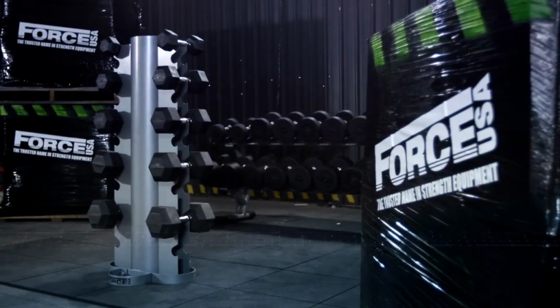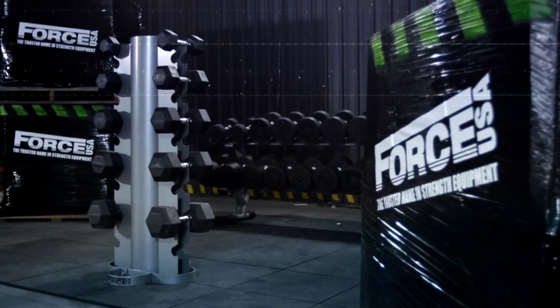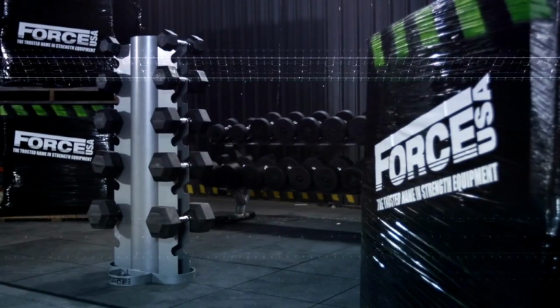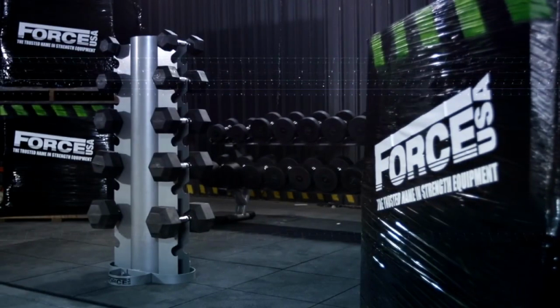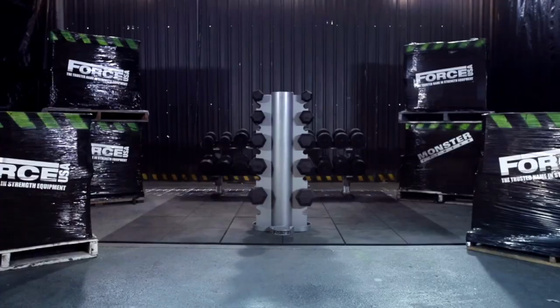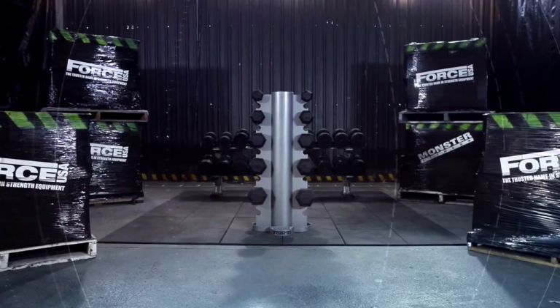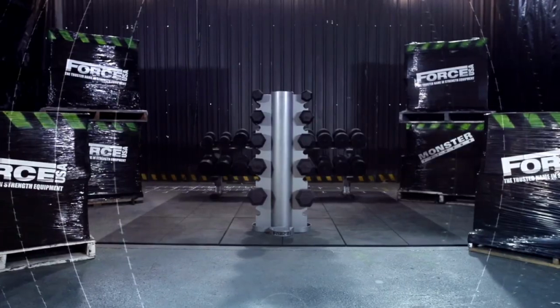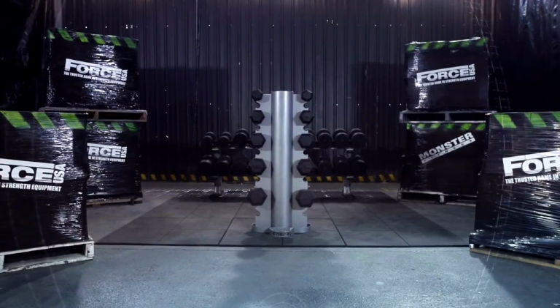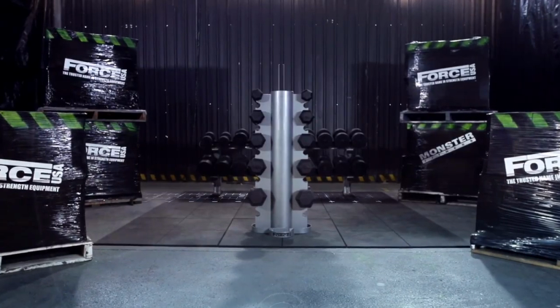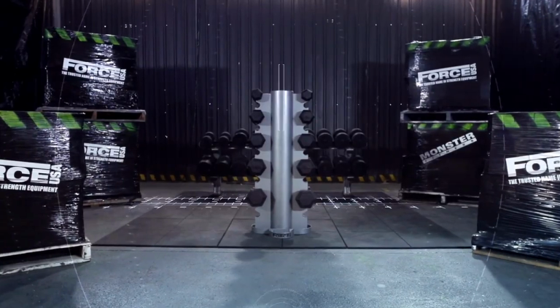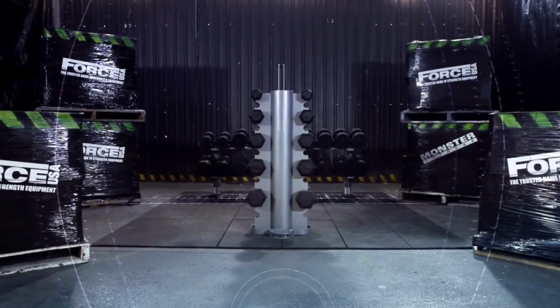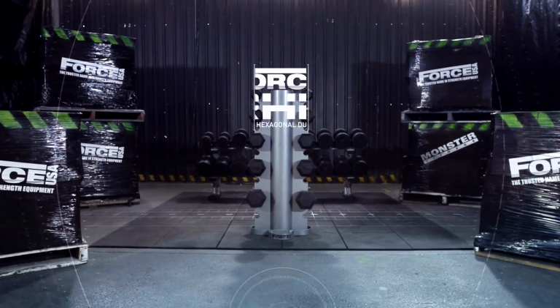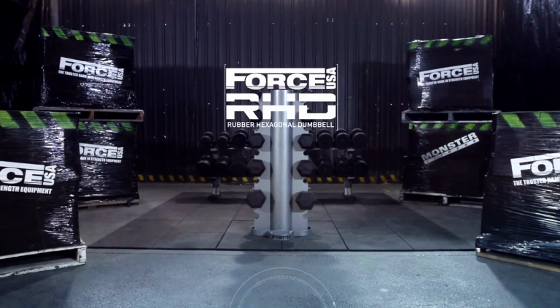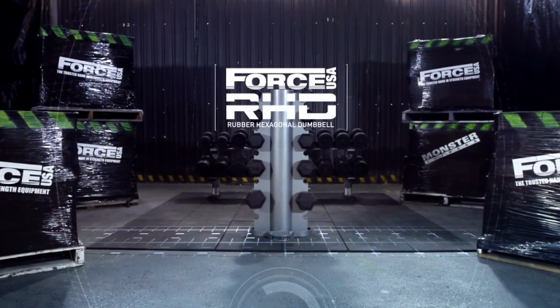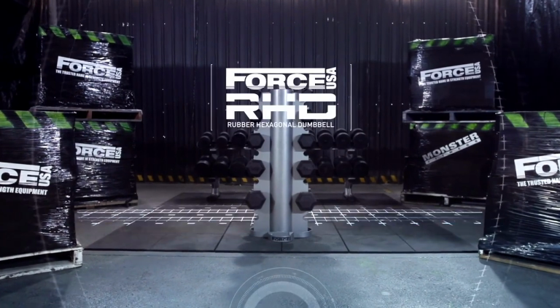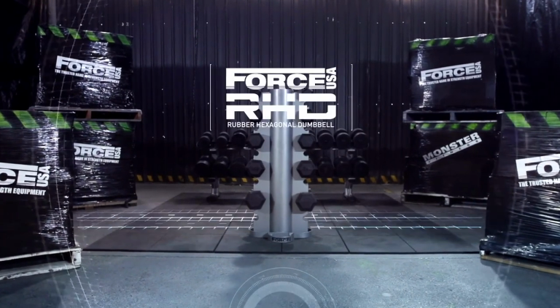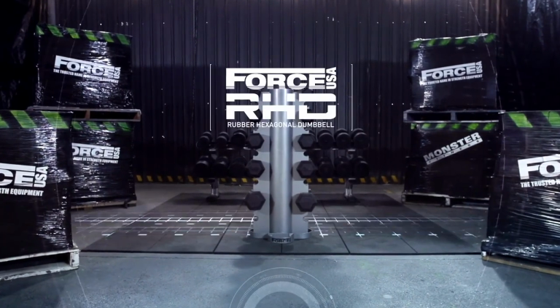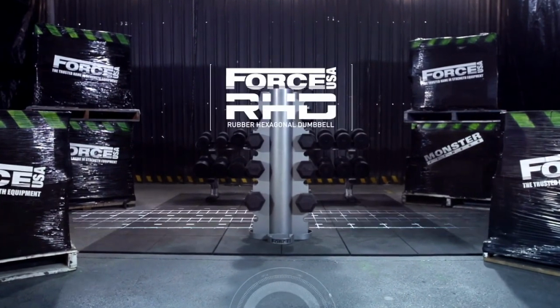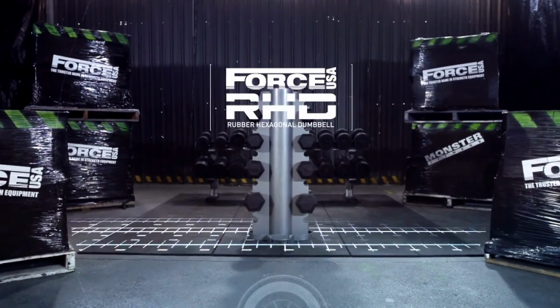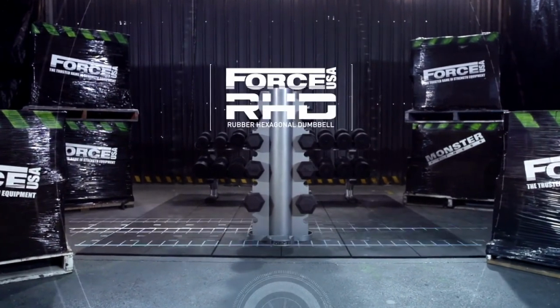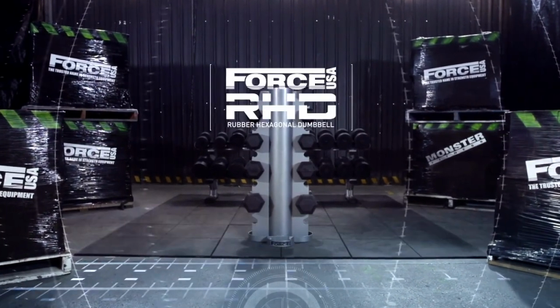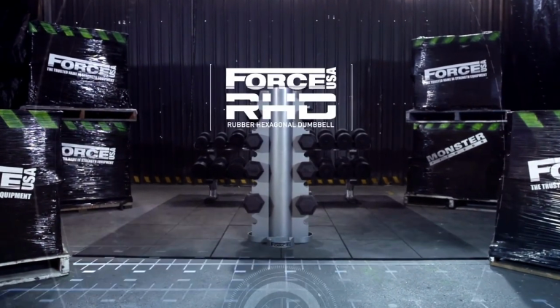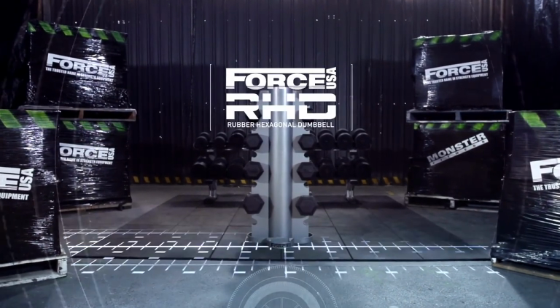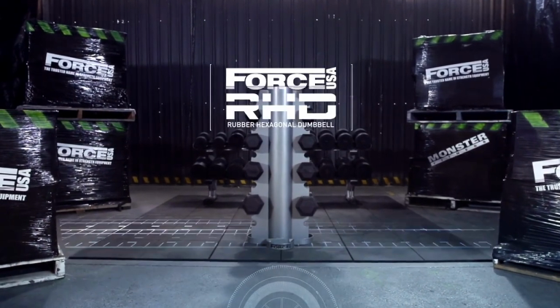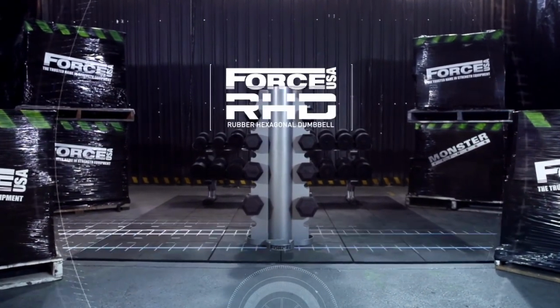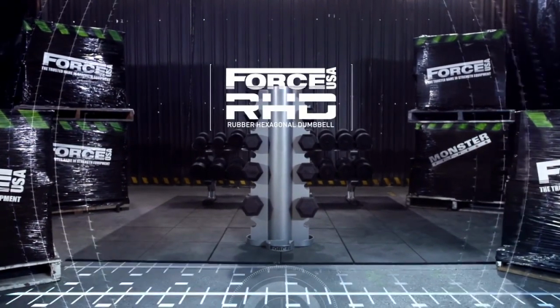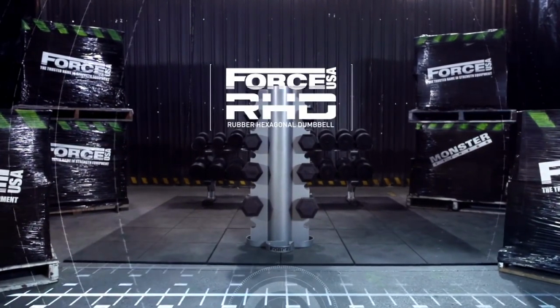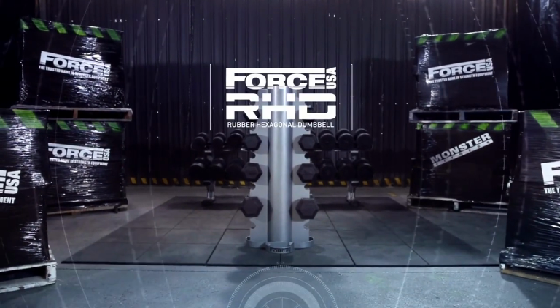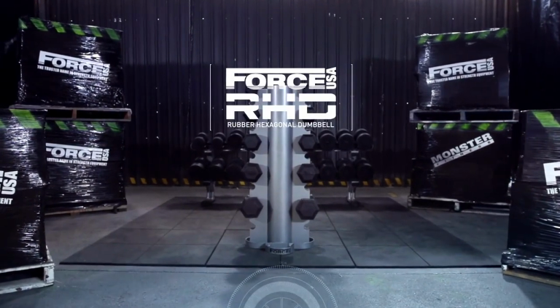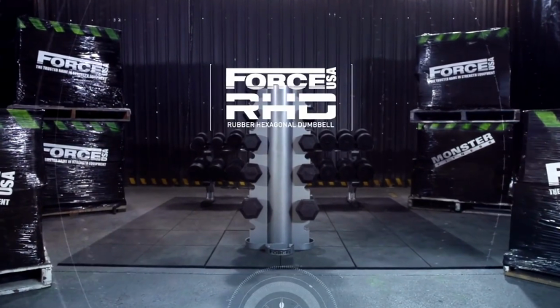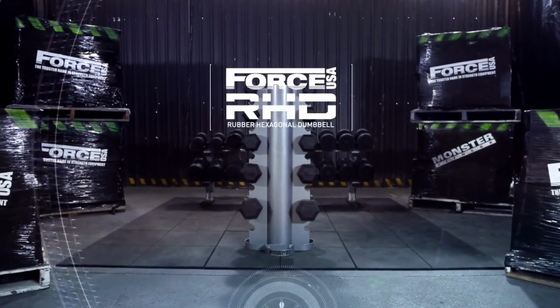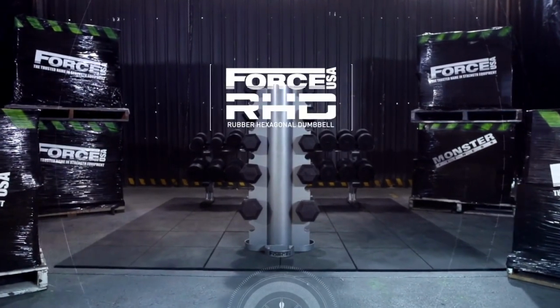Forche USA rubber hexagonal dumbbells — the right weight in the right place.